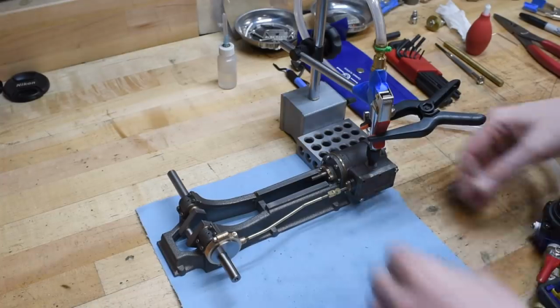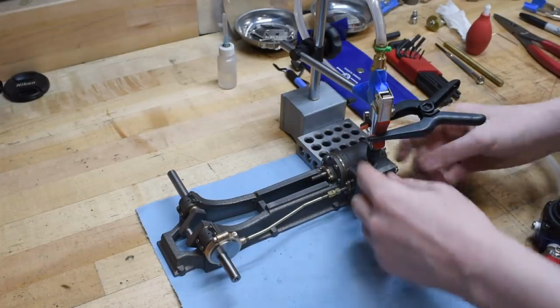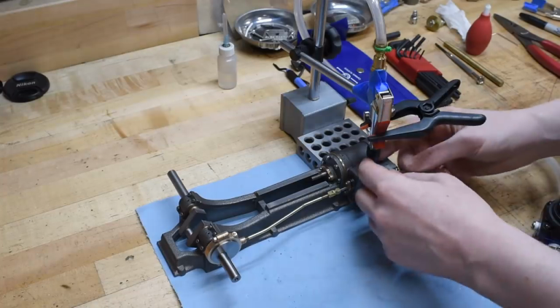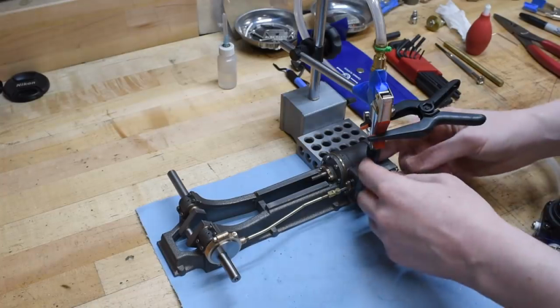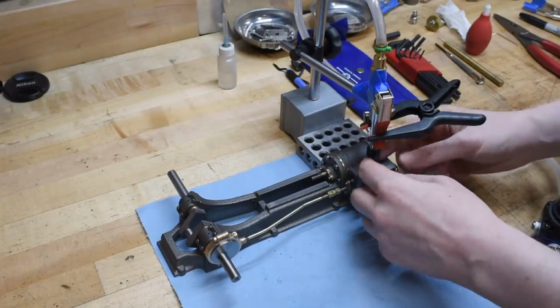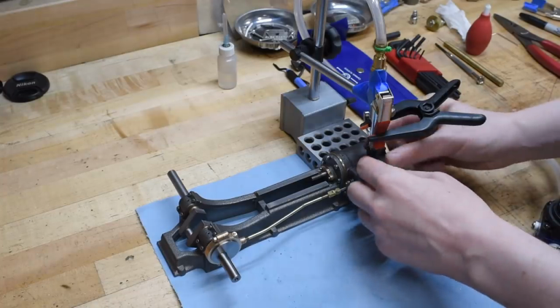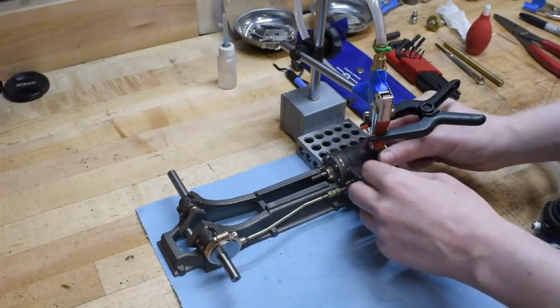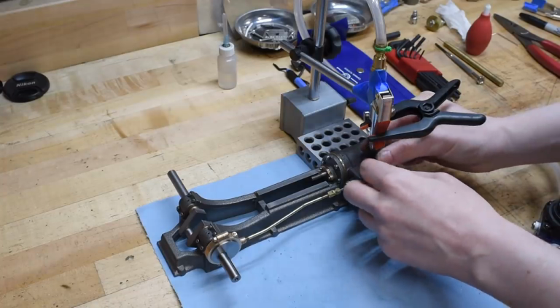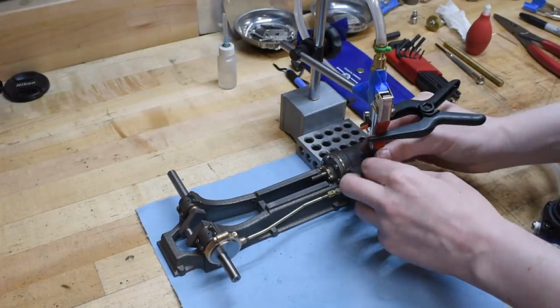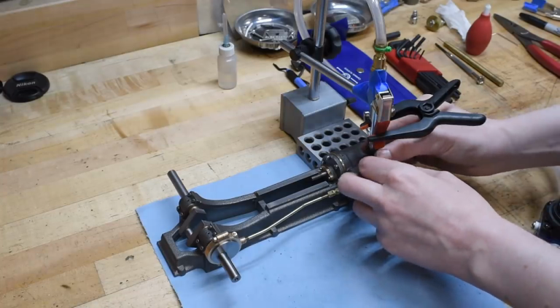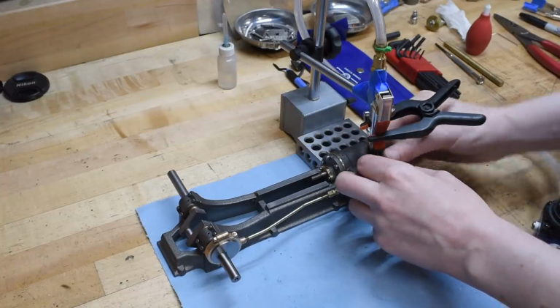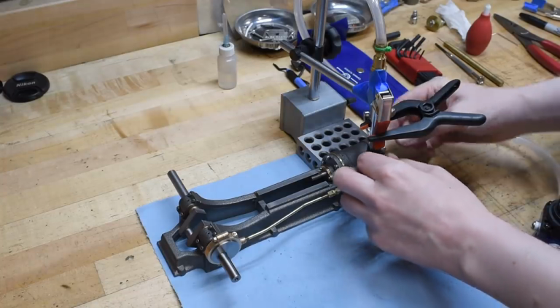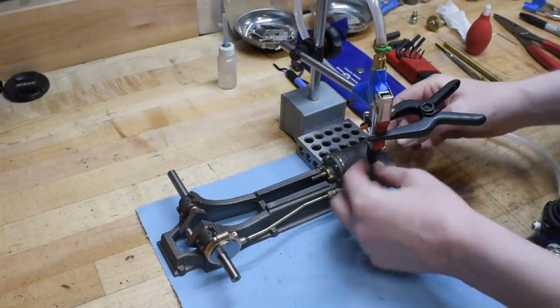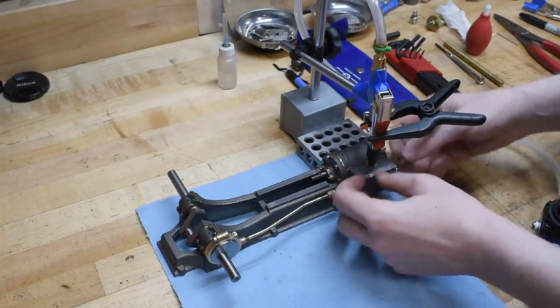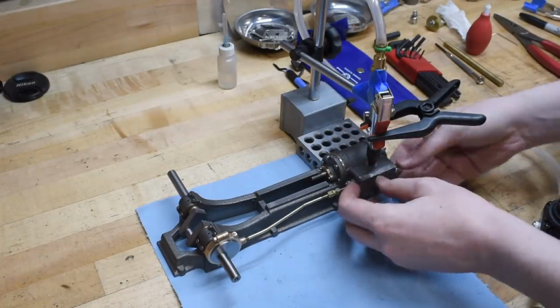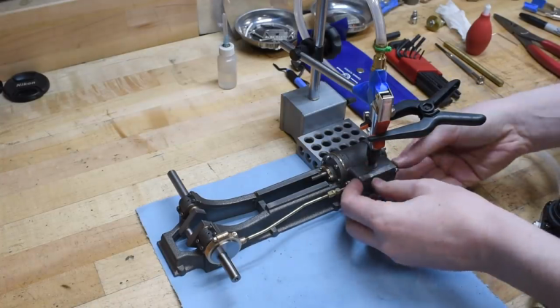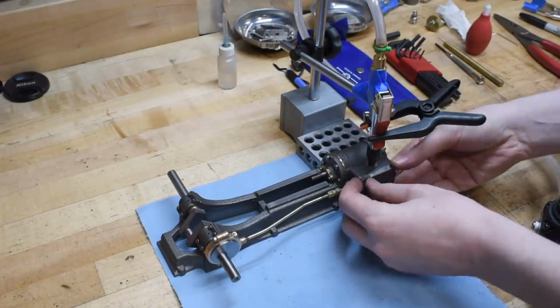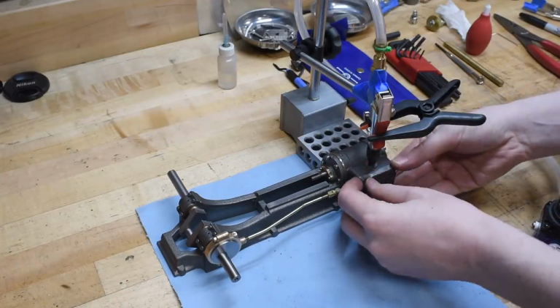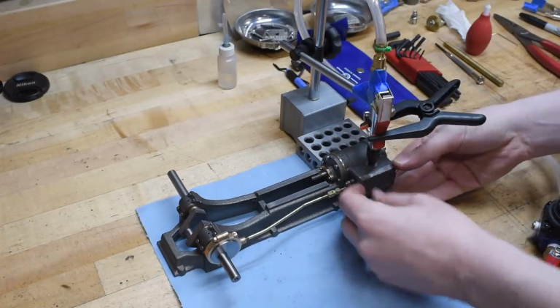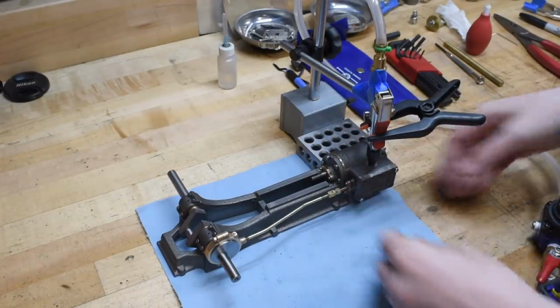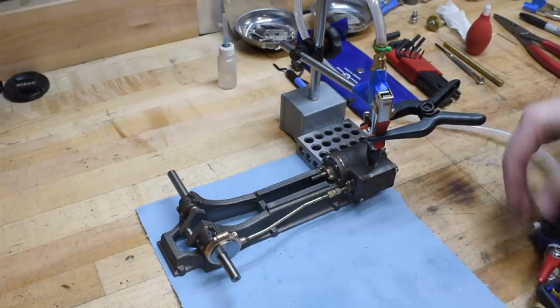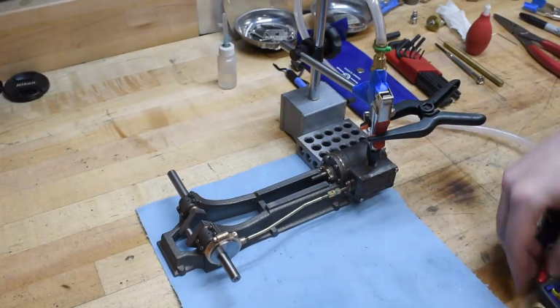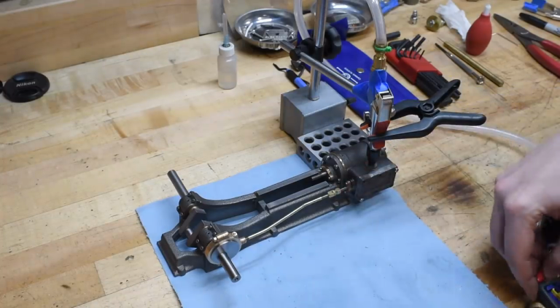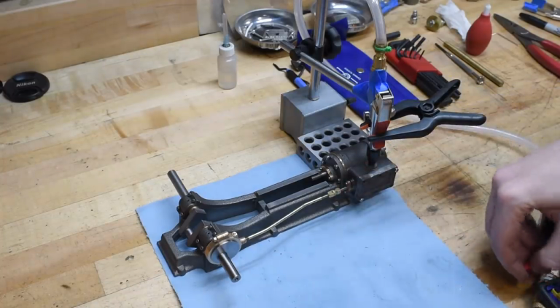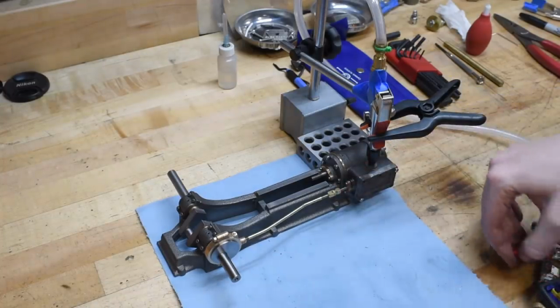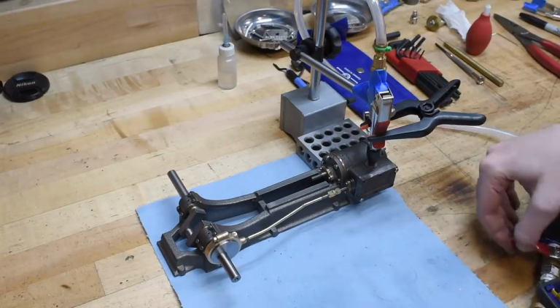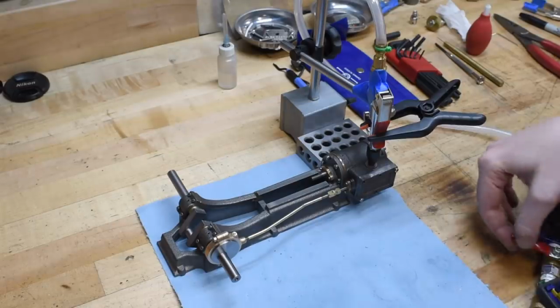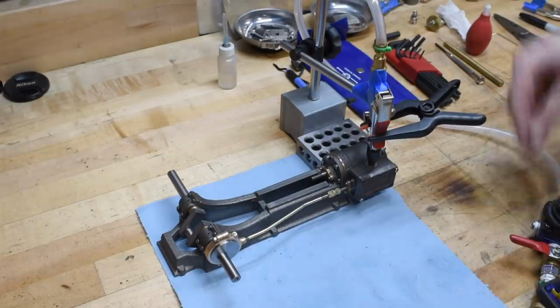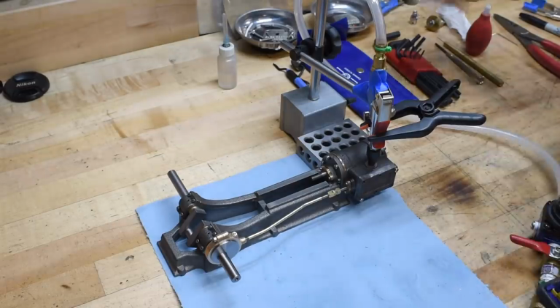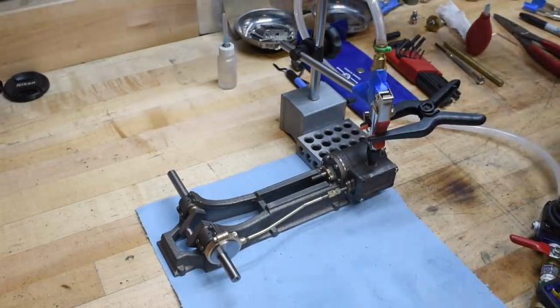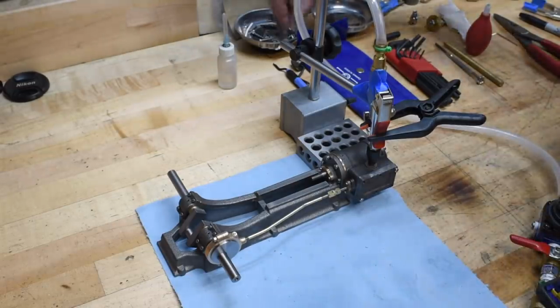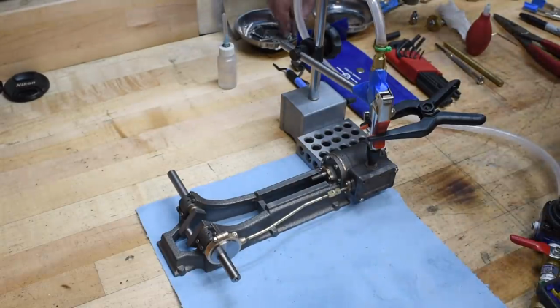That's a lot of air. Where's that coming from? I guess I need to bolt the steam chest cover on. Details, details.